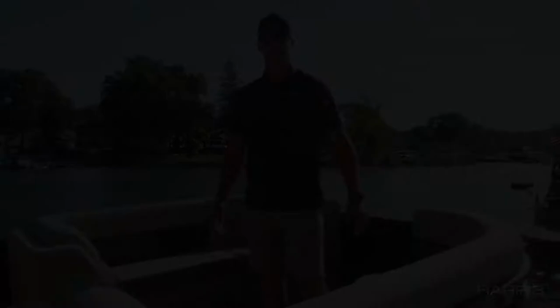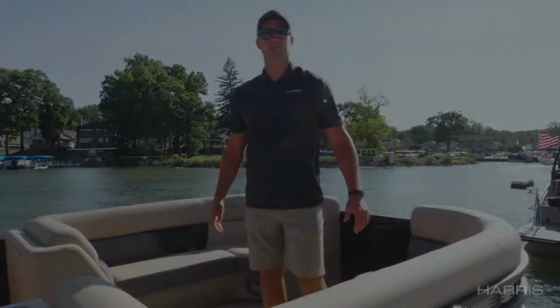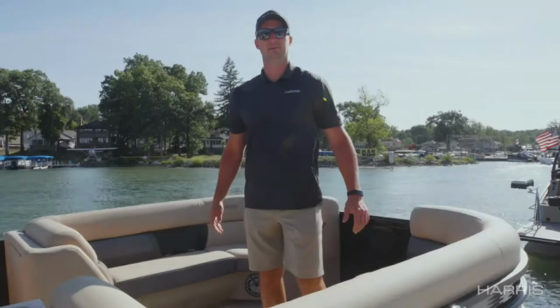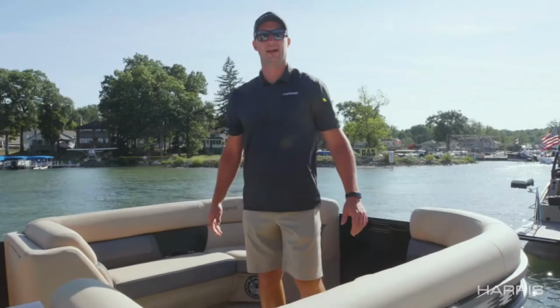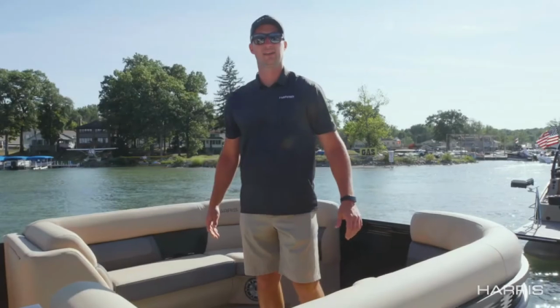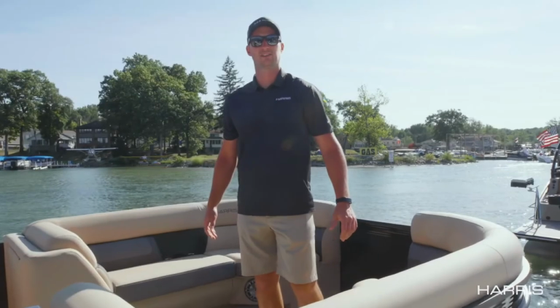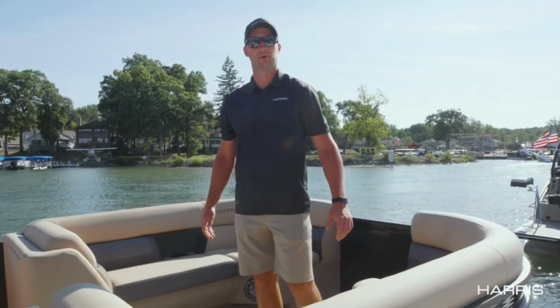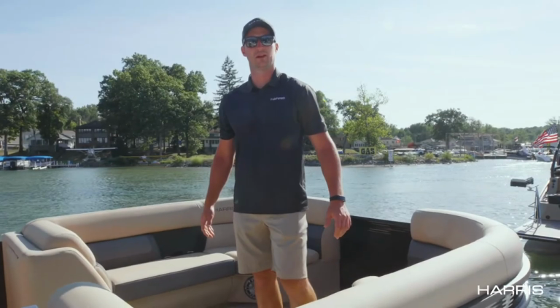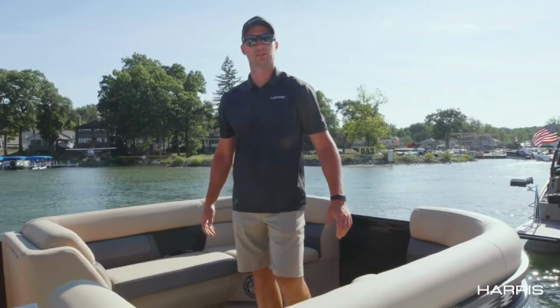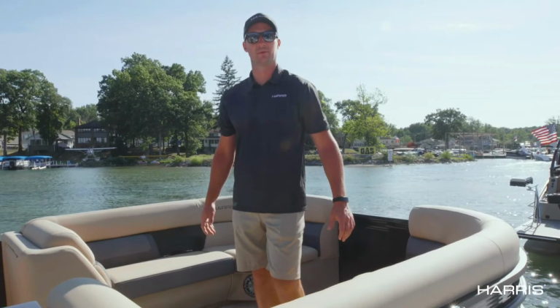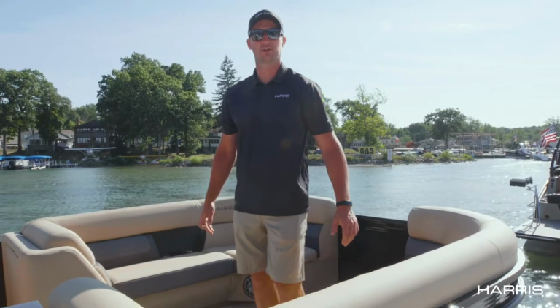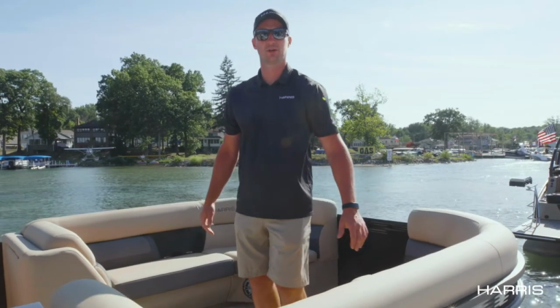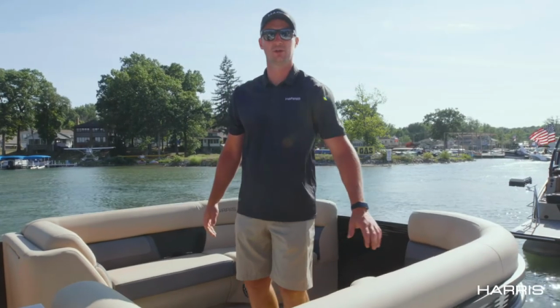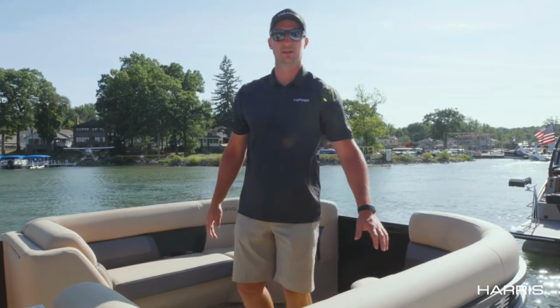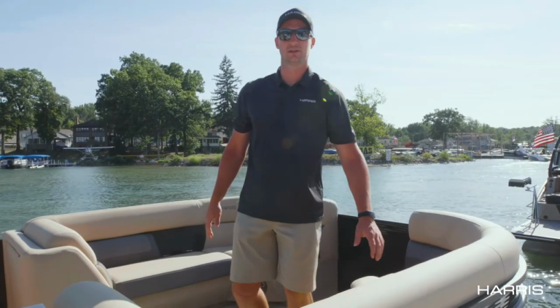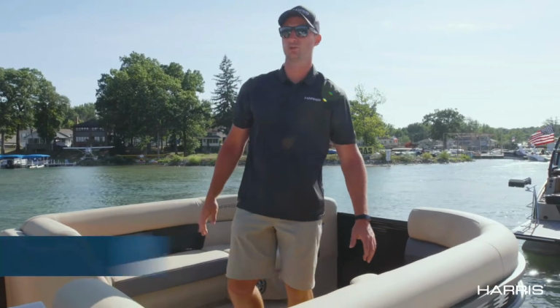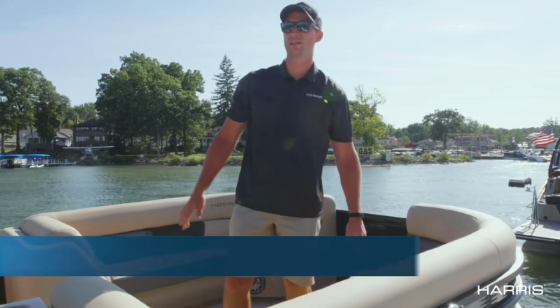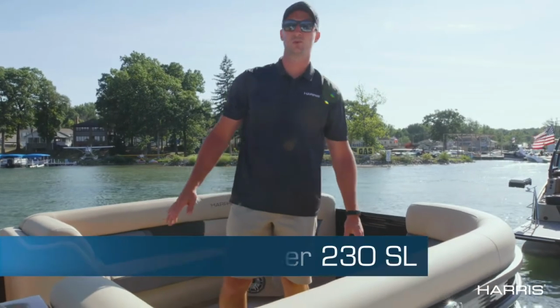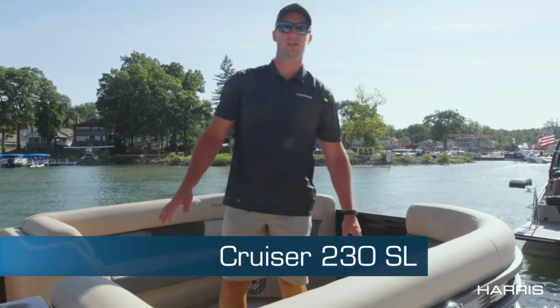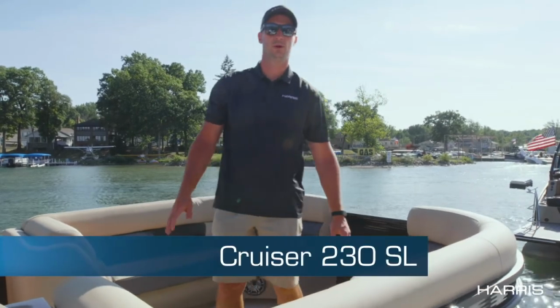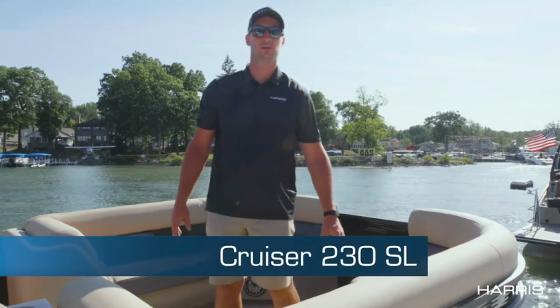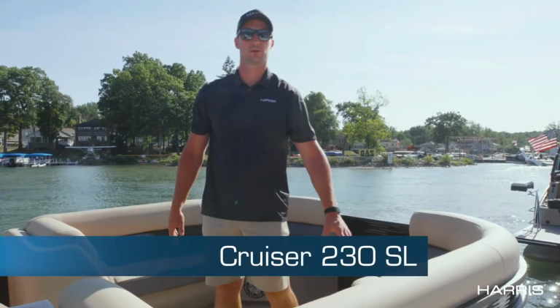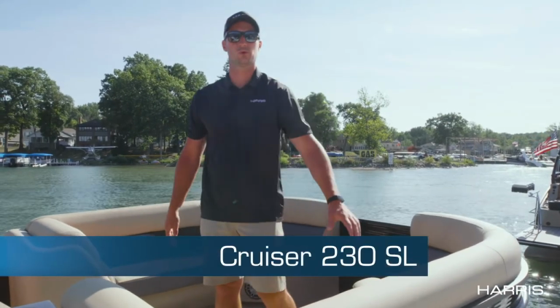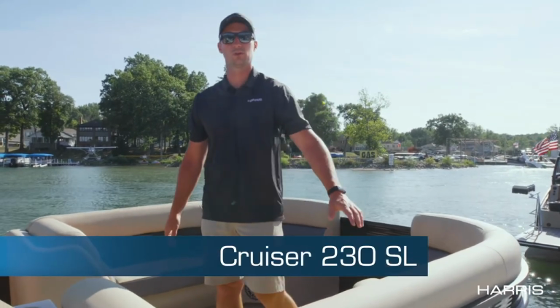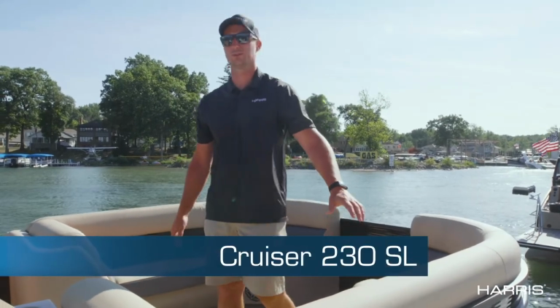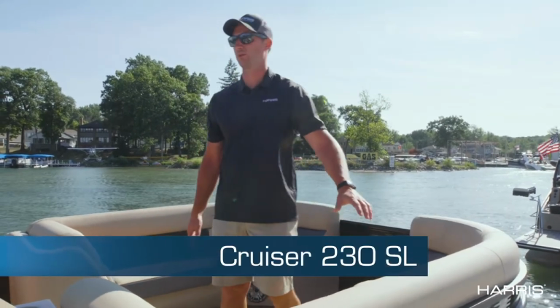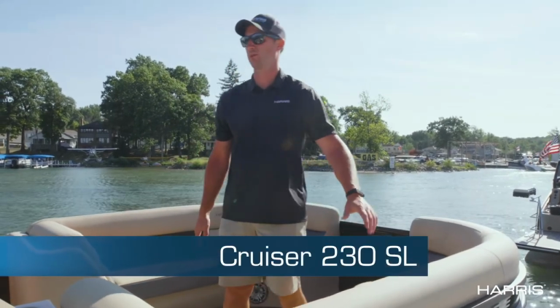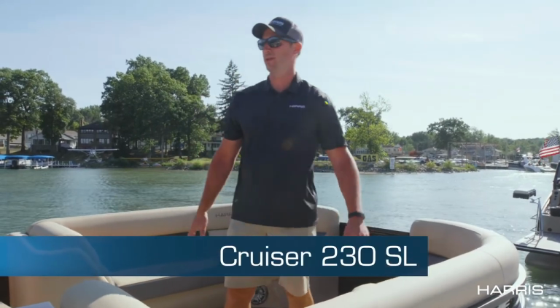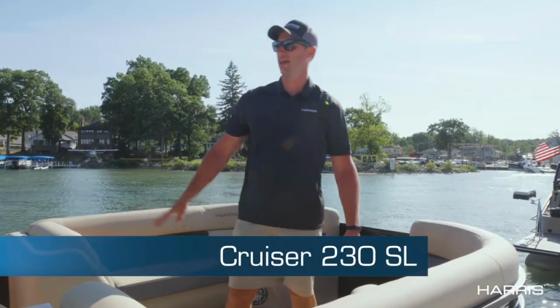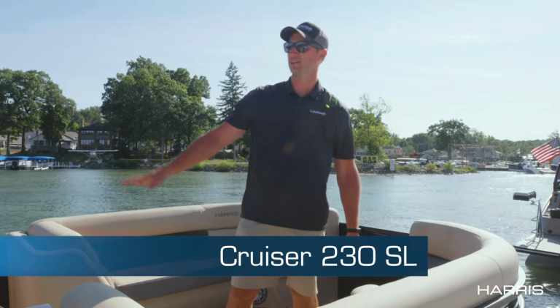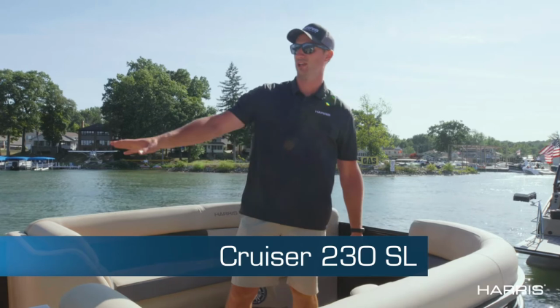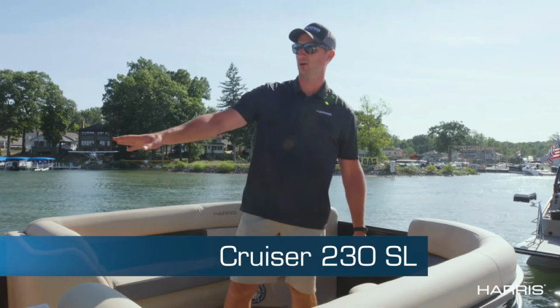Hi guys, it's Dan with Harris. I'm here to show you the 2021 Cruiser 230 SL.